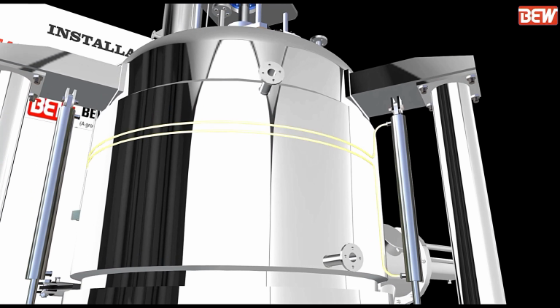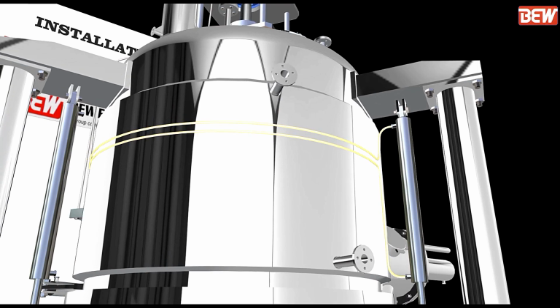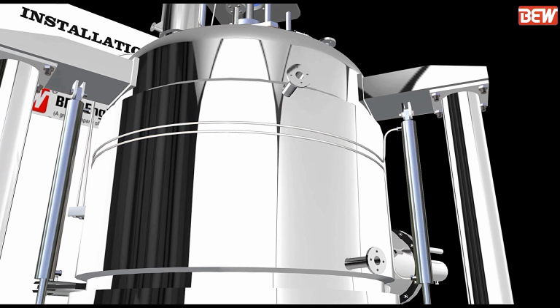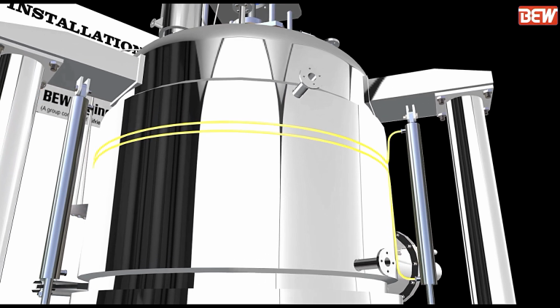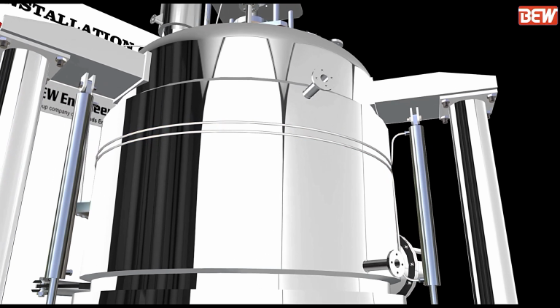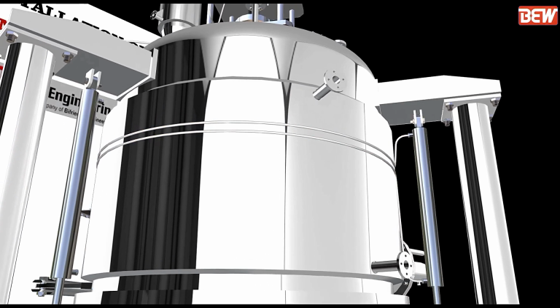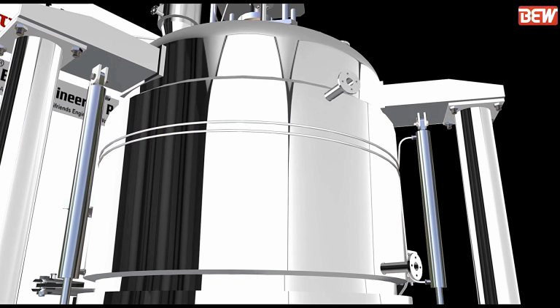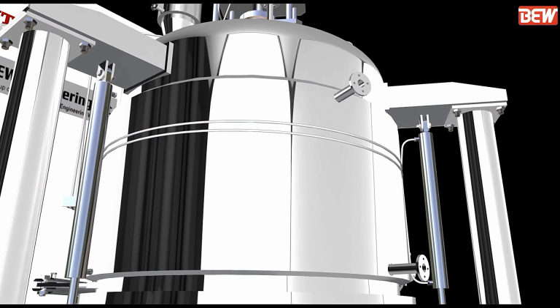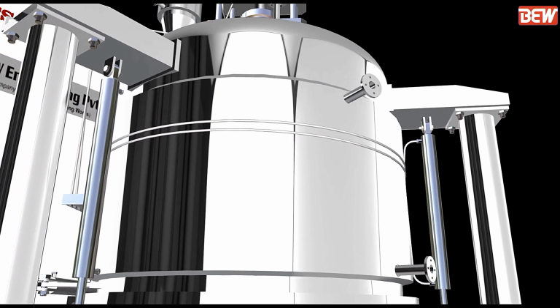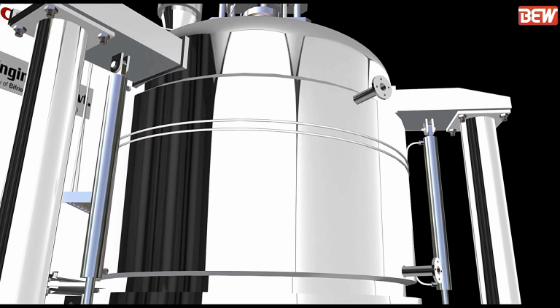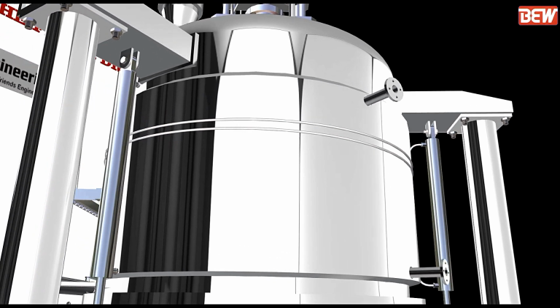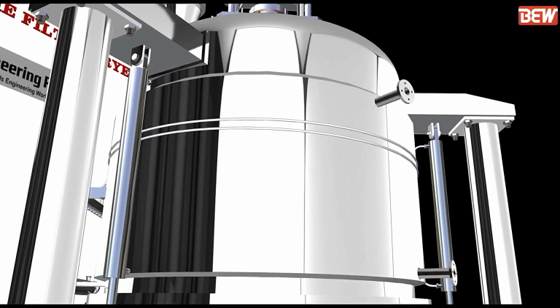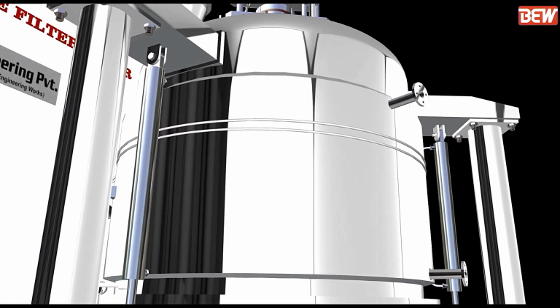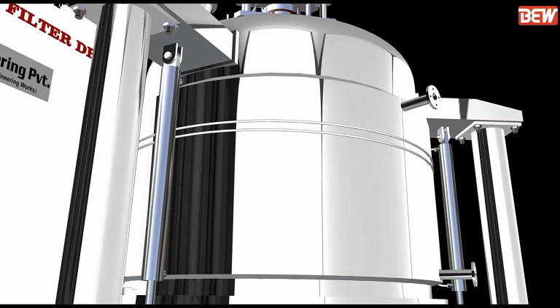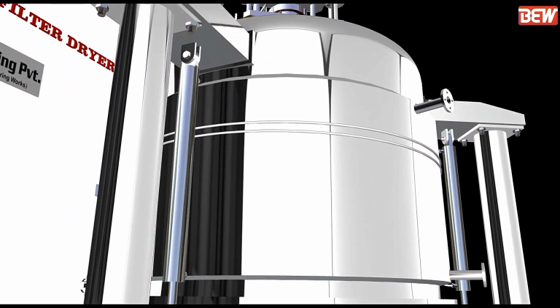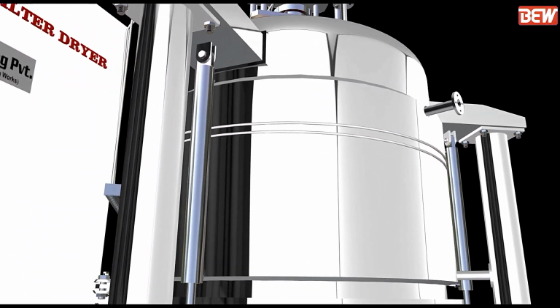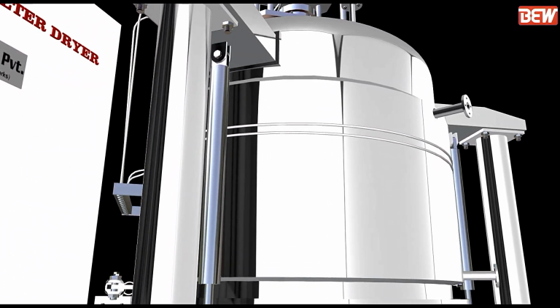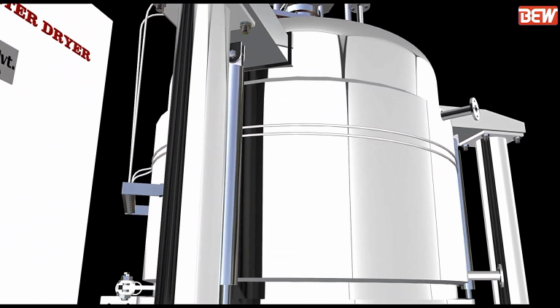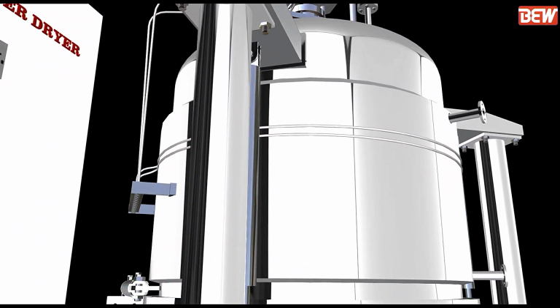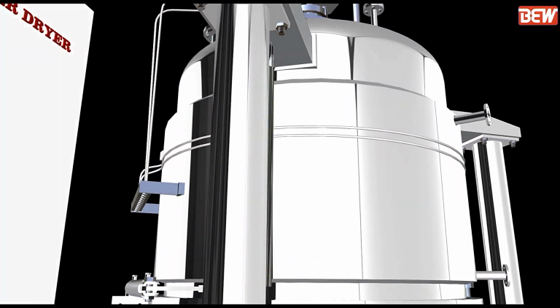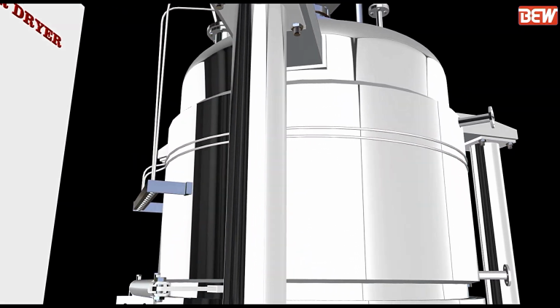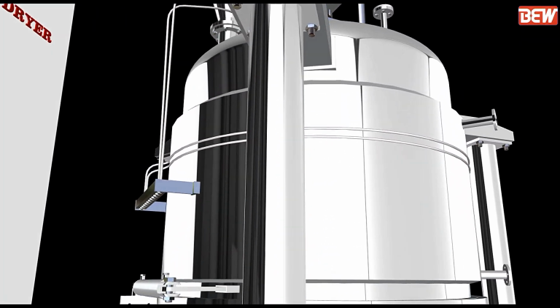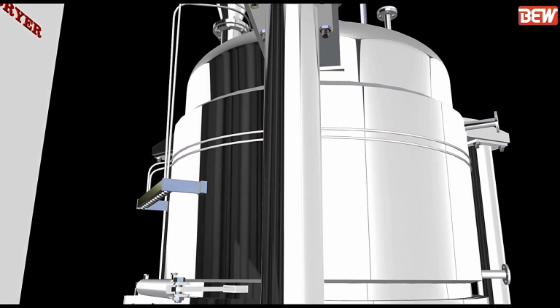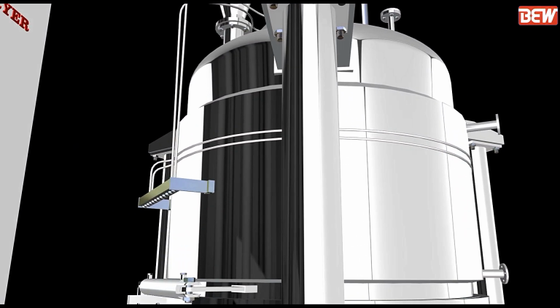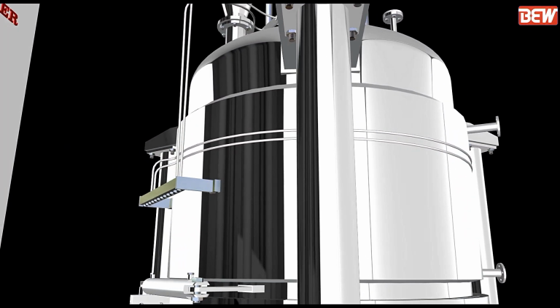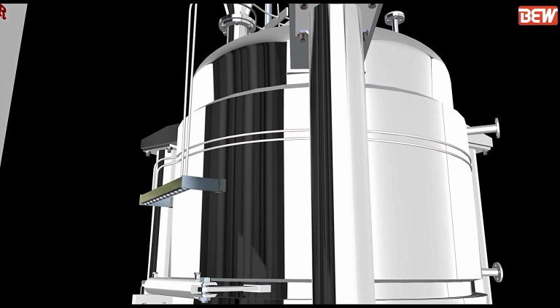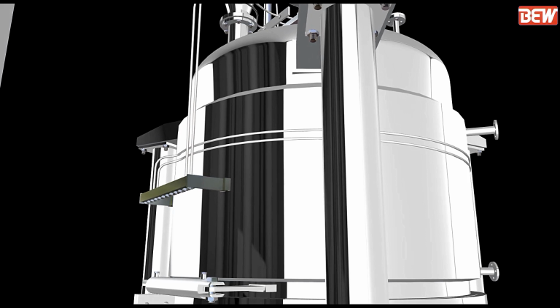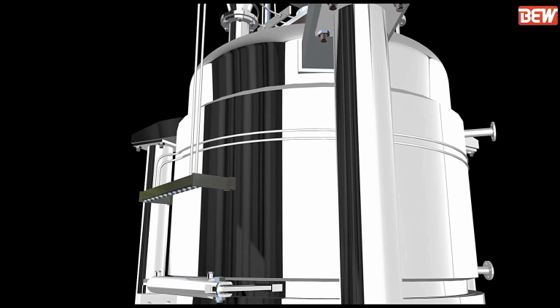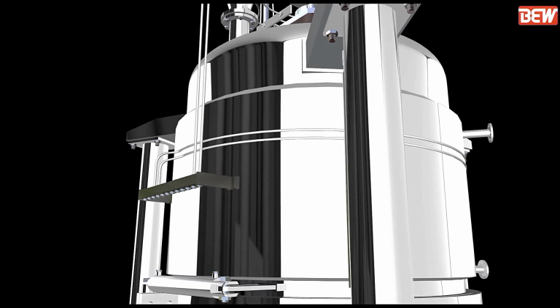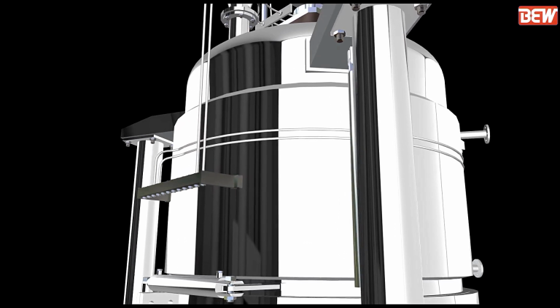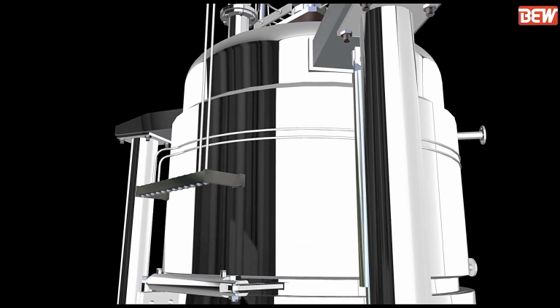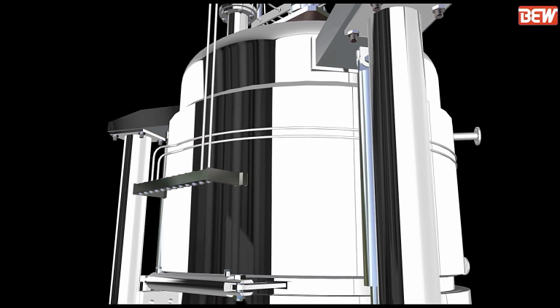While carrying out piping work, see that welding spatters do not enter the vessel, because it may burn the filter cloth.